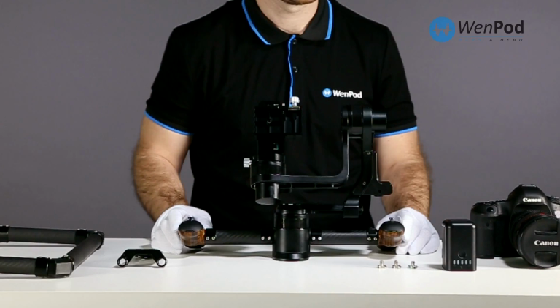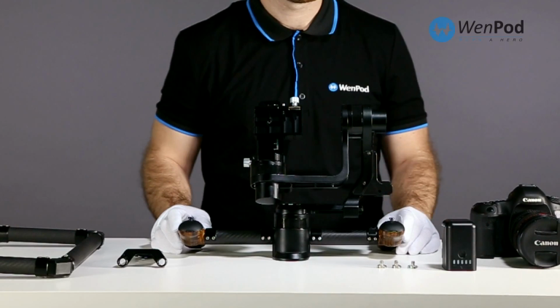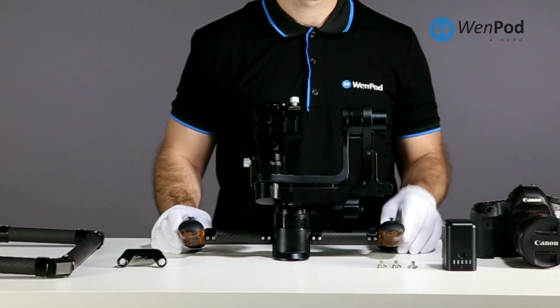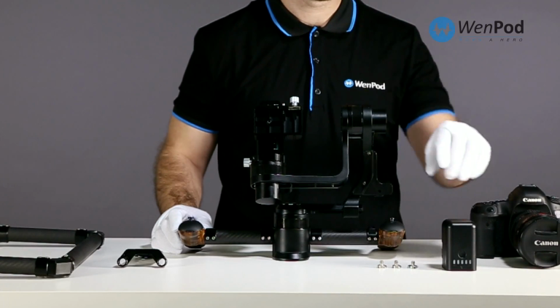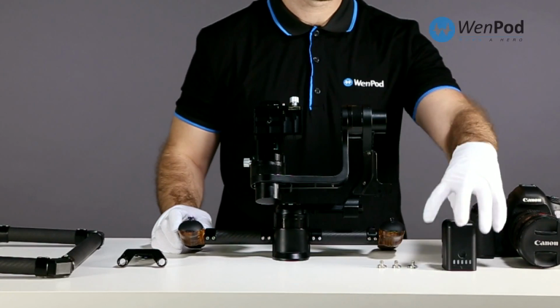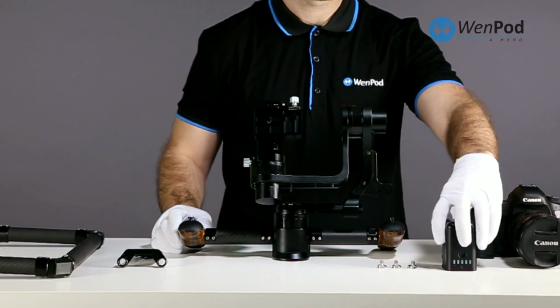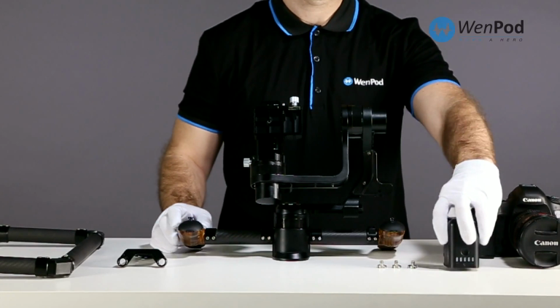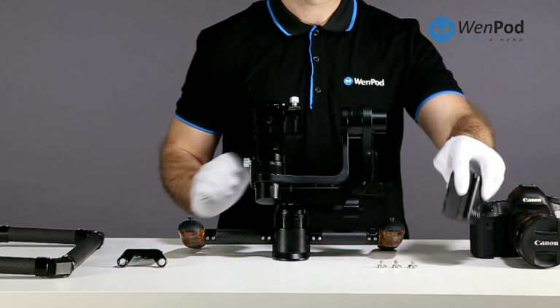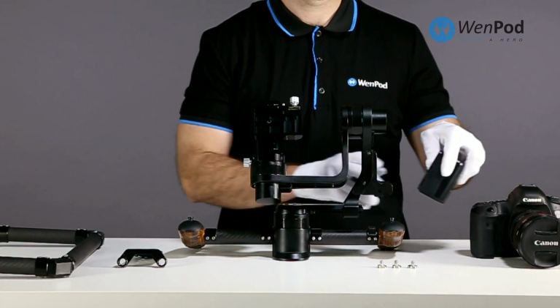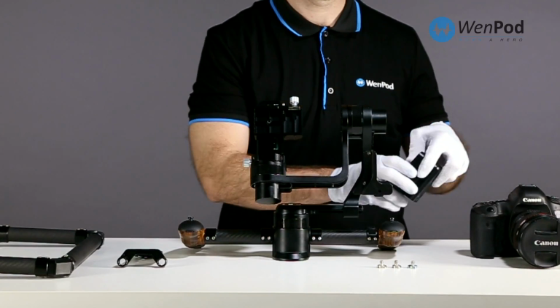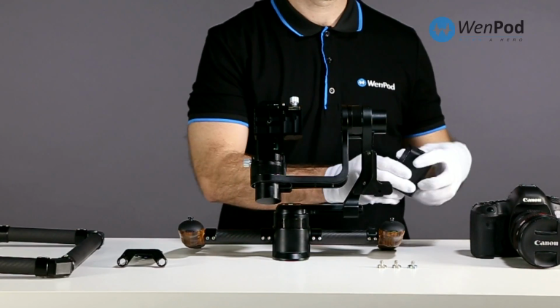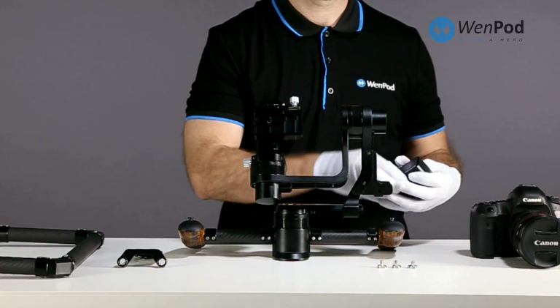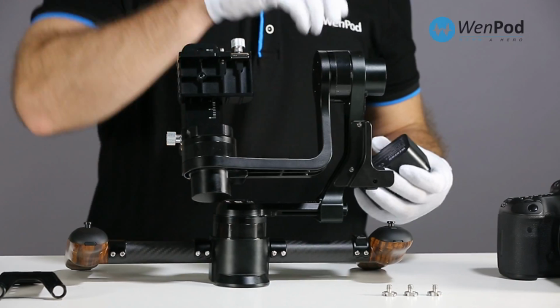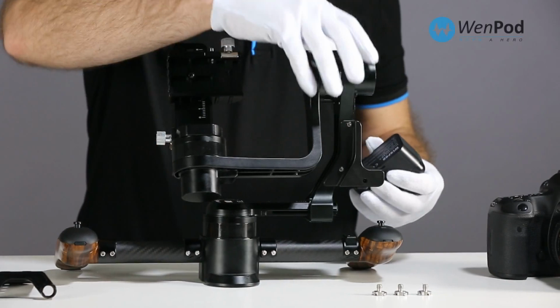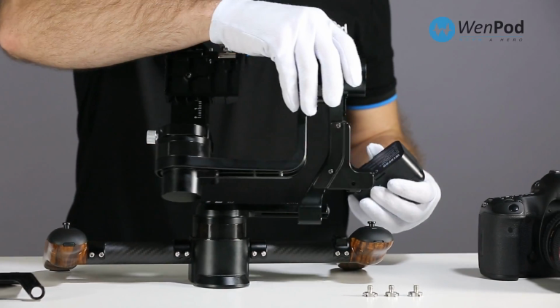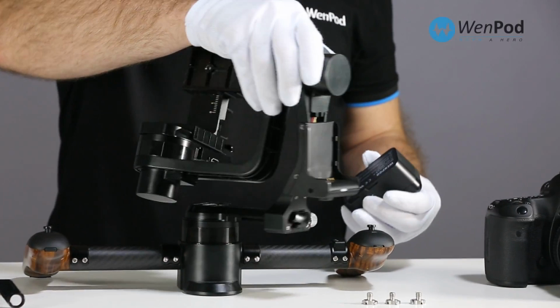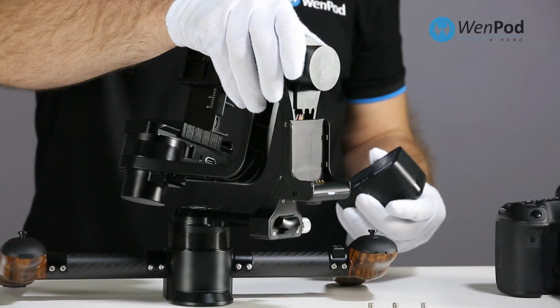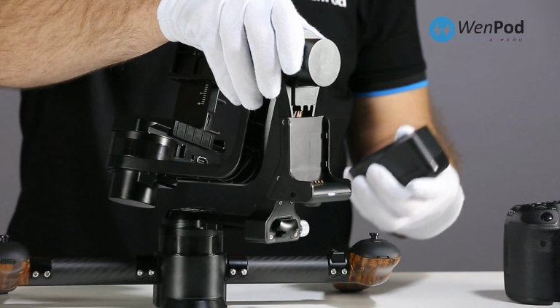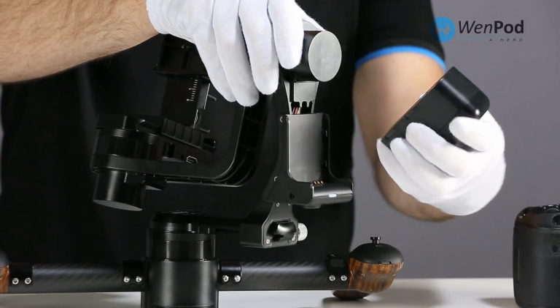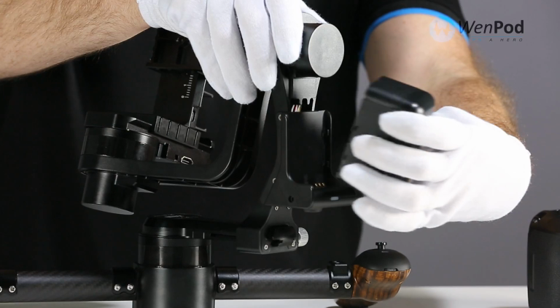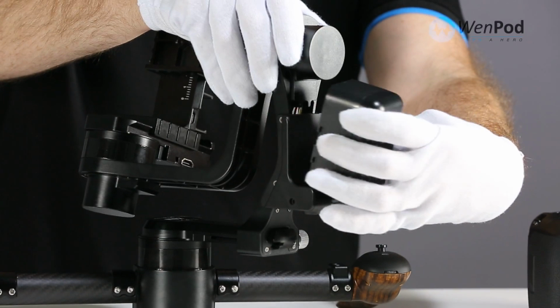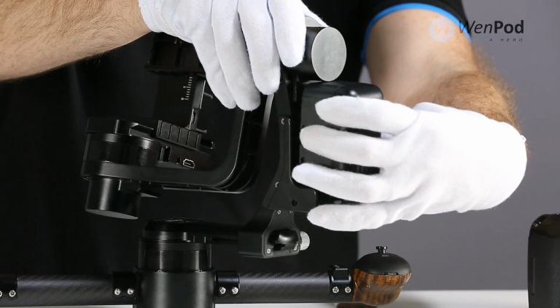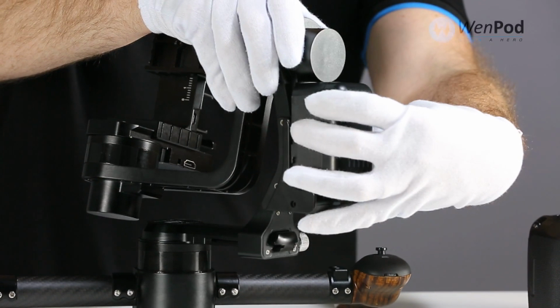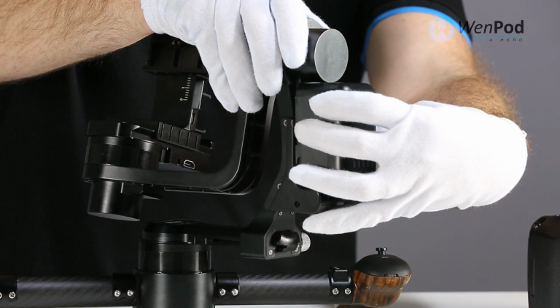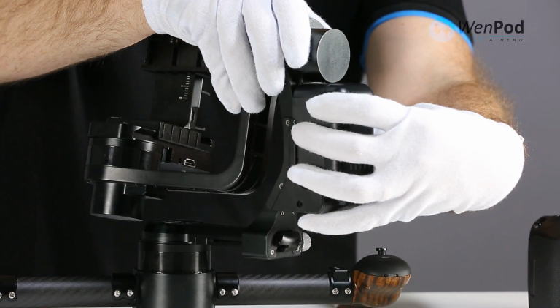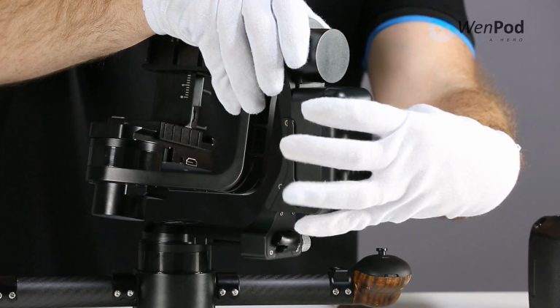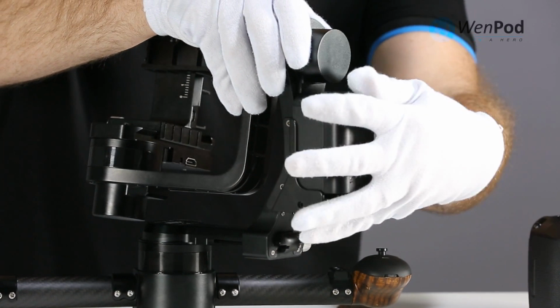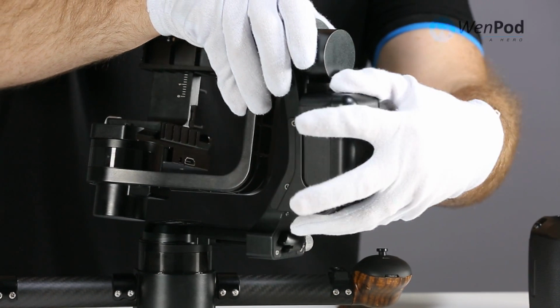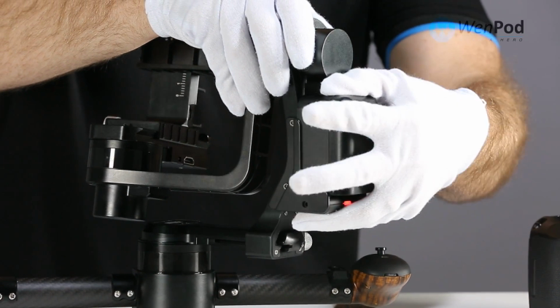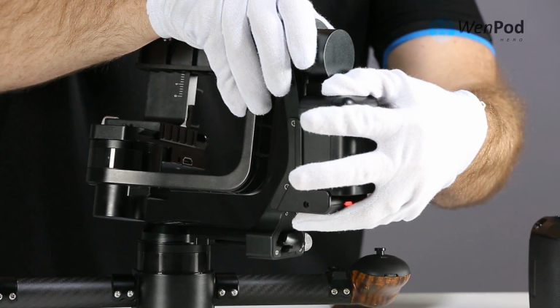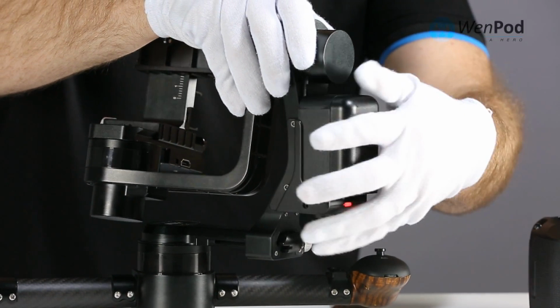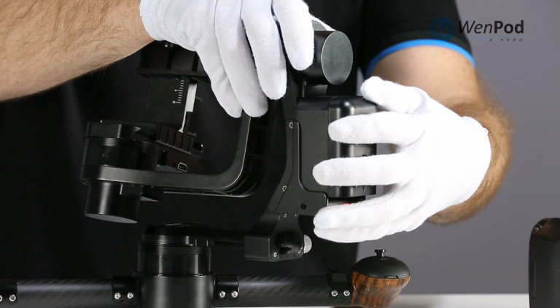Begin by installing the battery. The battery connects in the rear of the device, facing the user, behind the cradle.